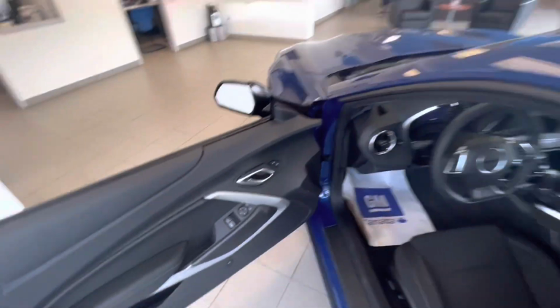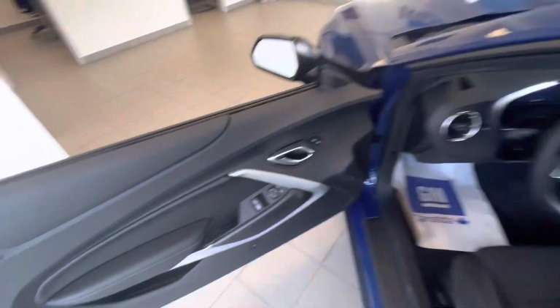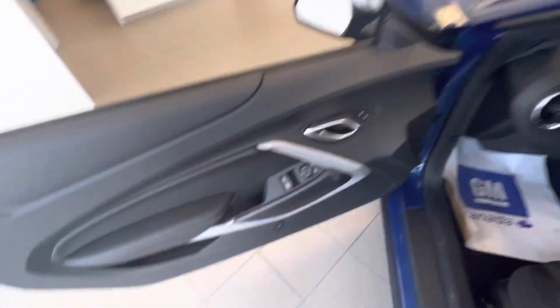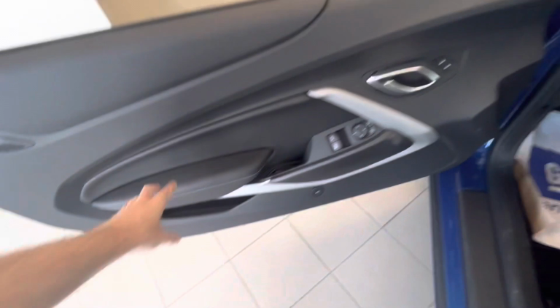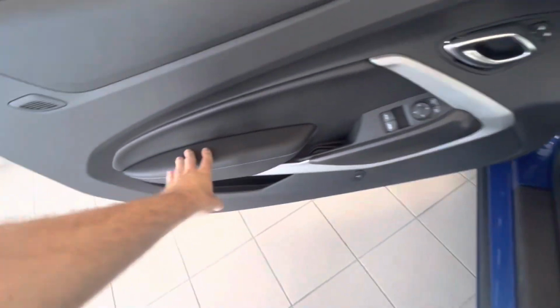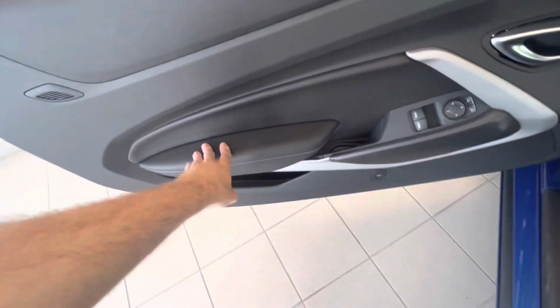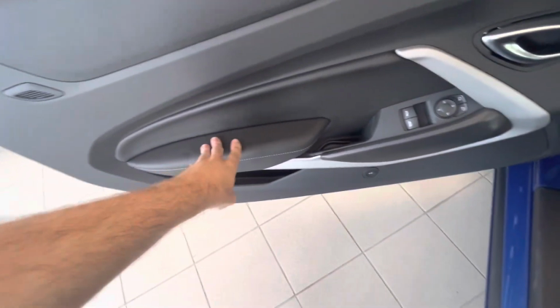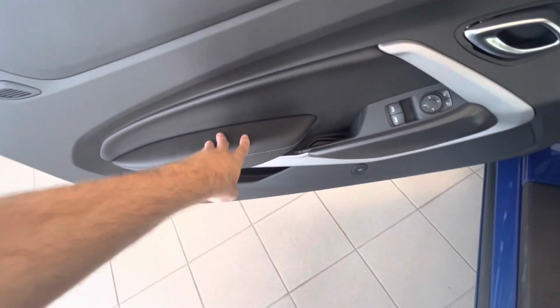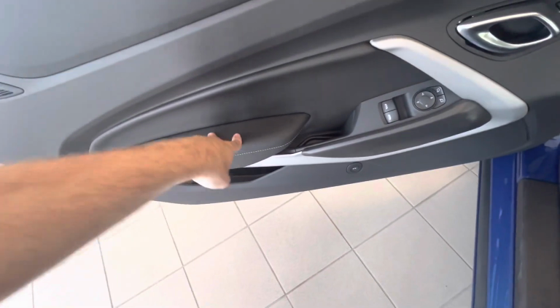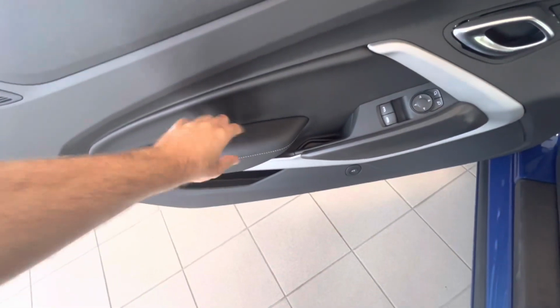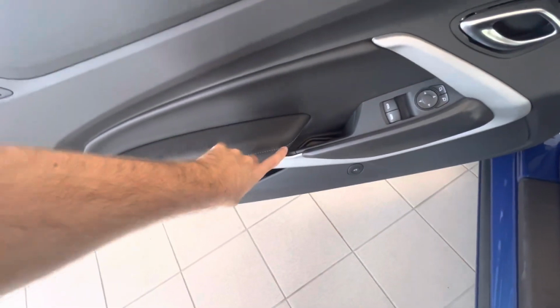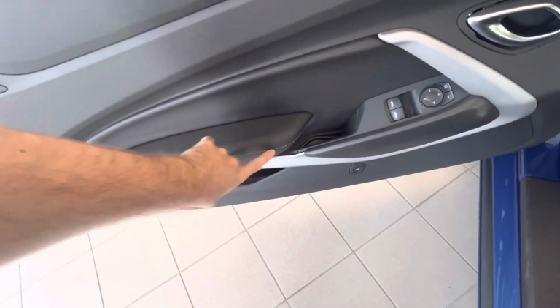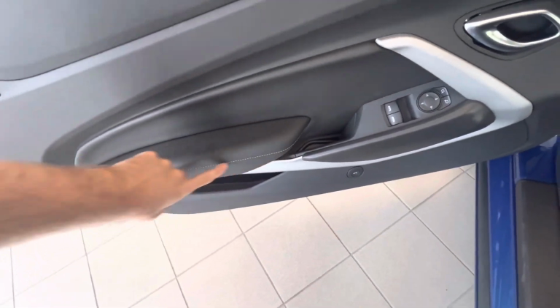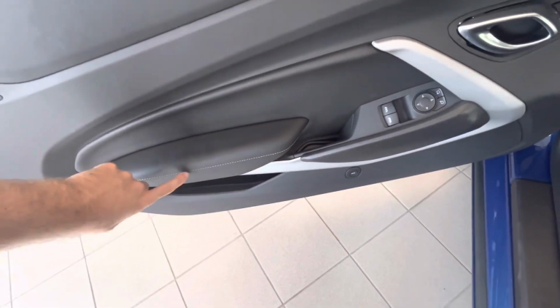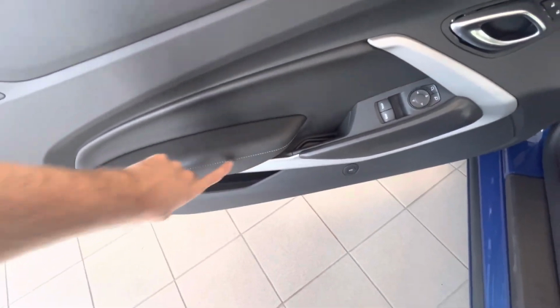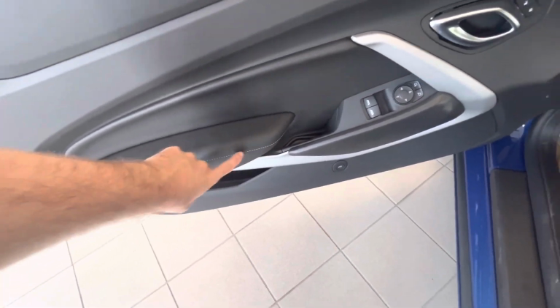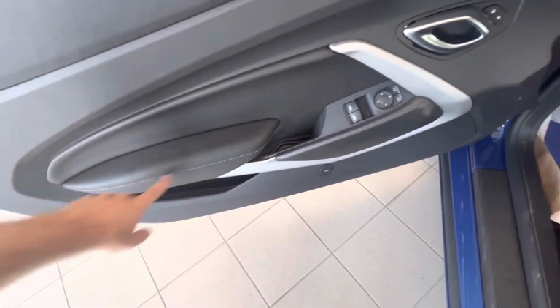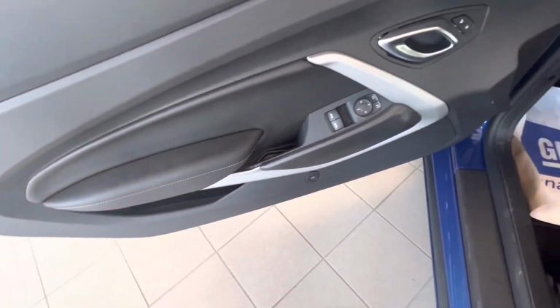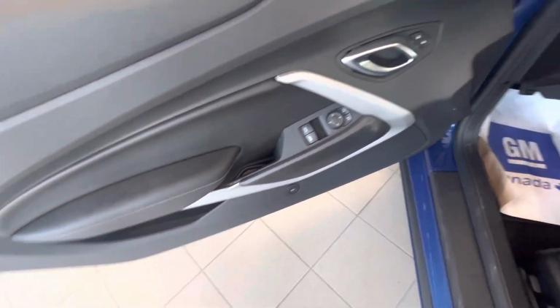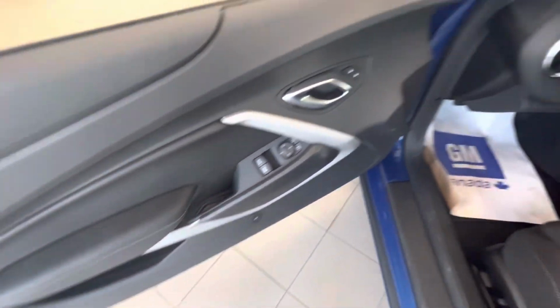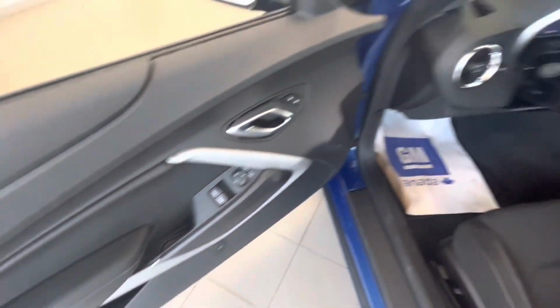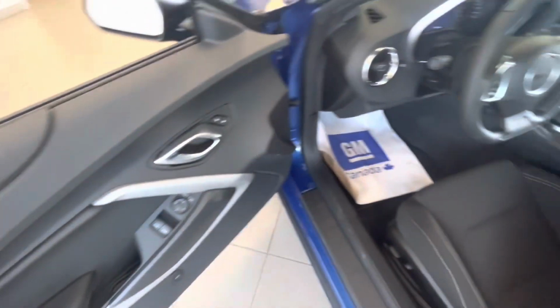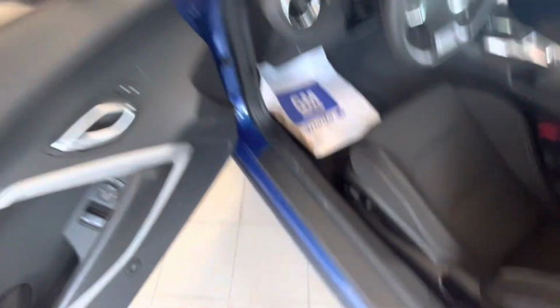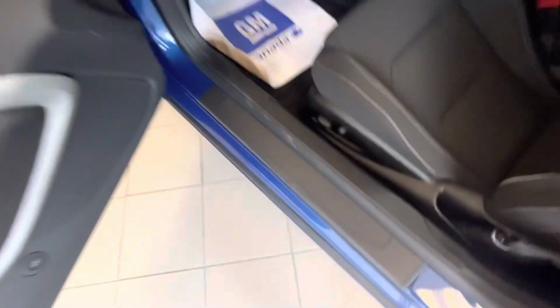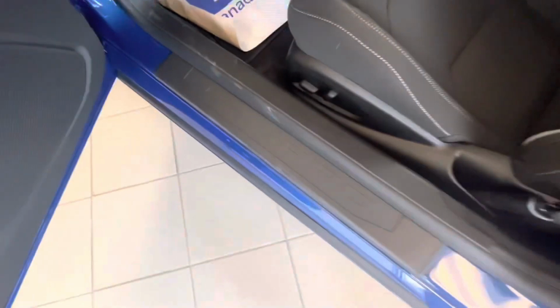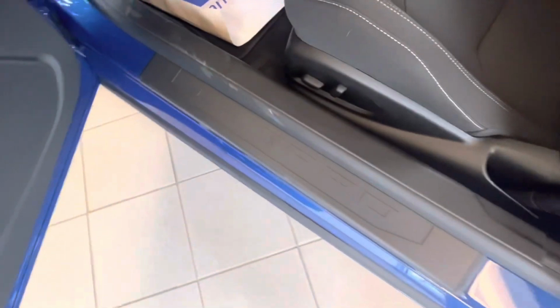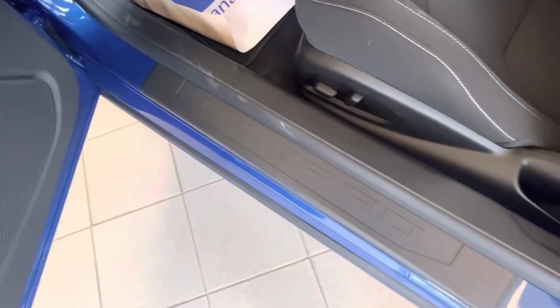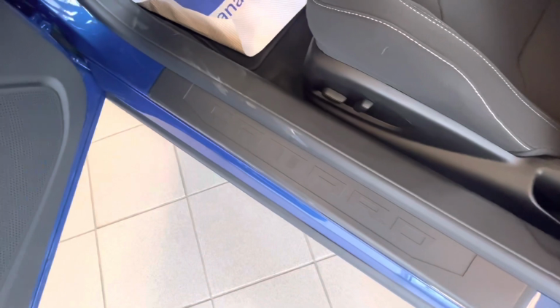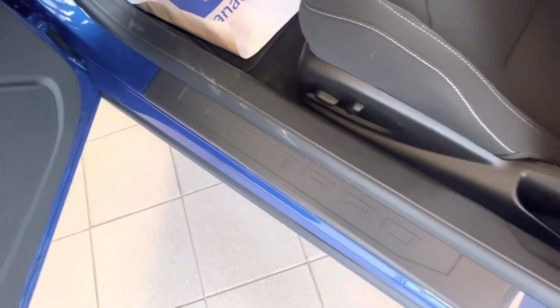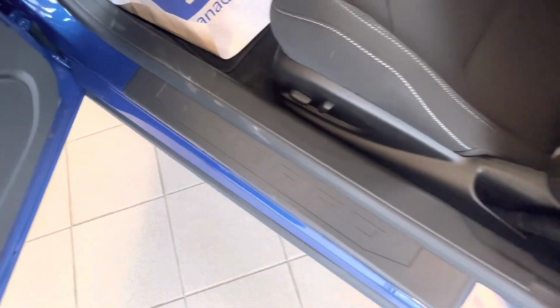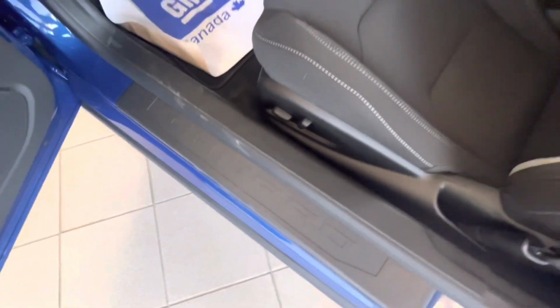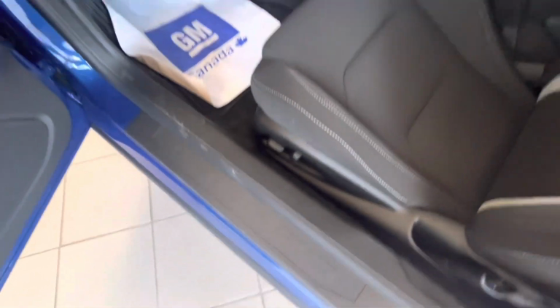It's got soft-to-the-touch surfaces over here, with white color accent stitching, and your Camaro logo on the door sill.